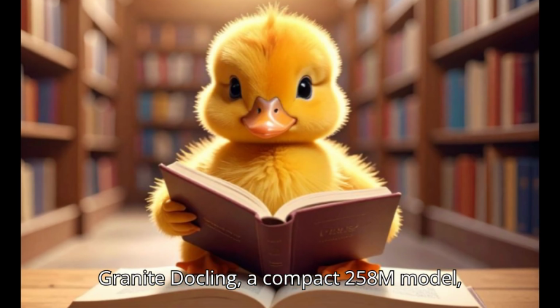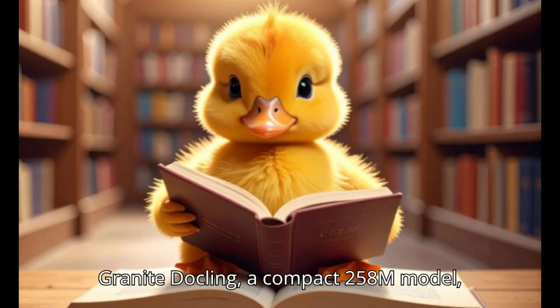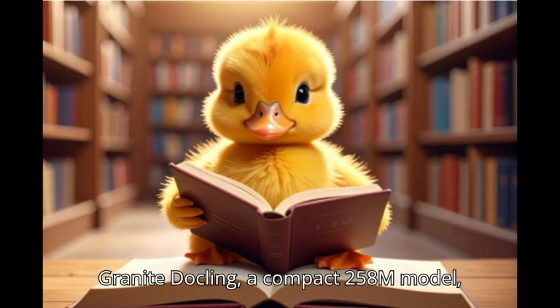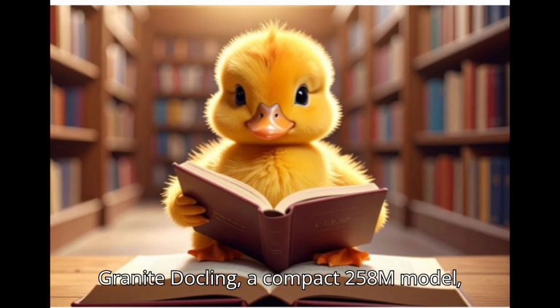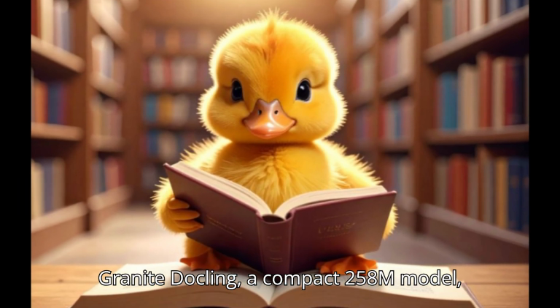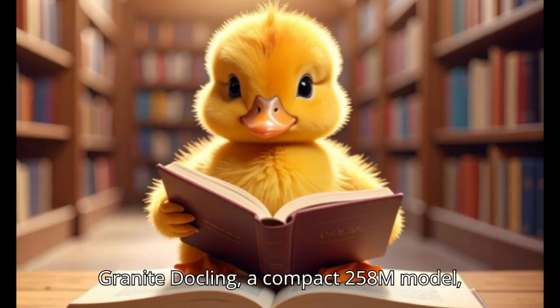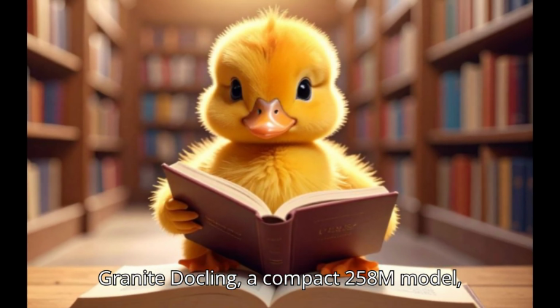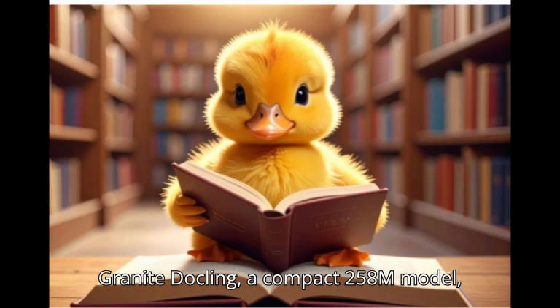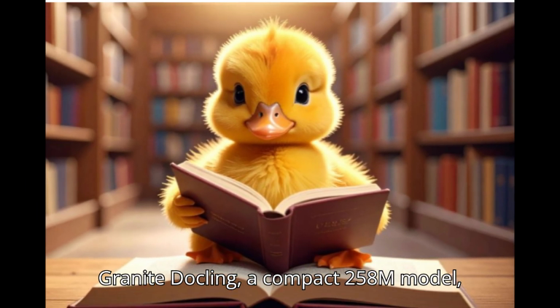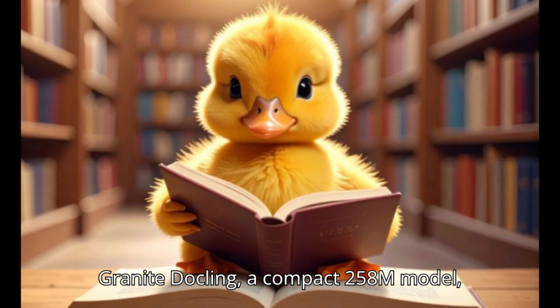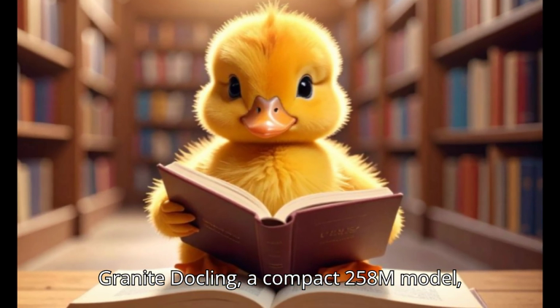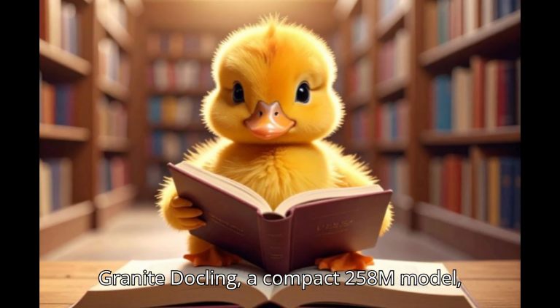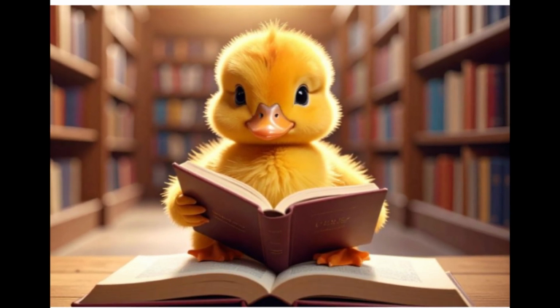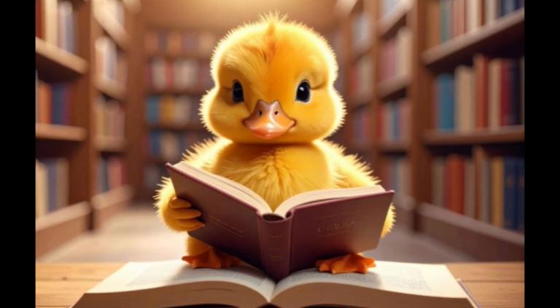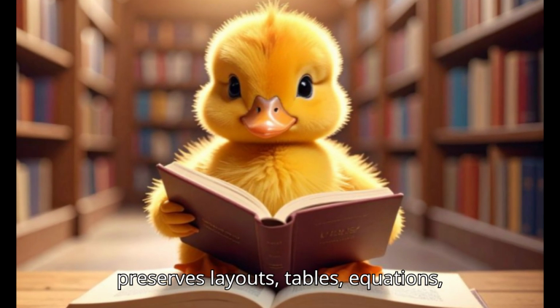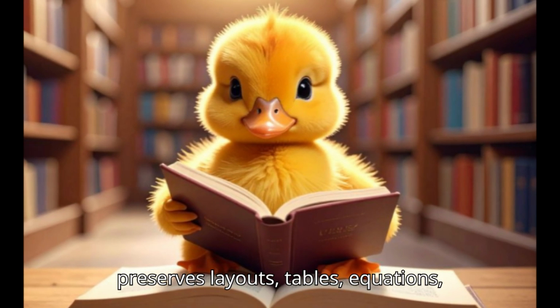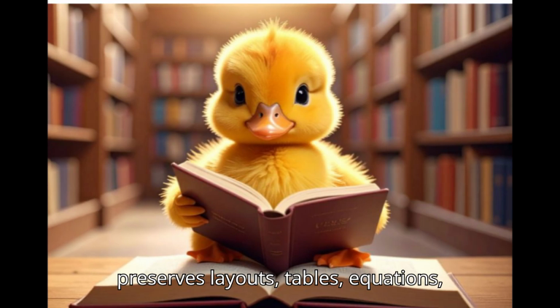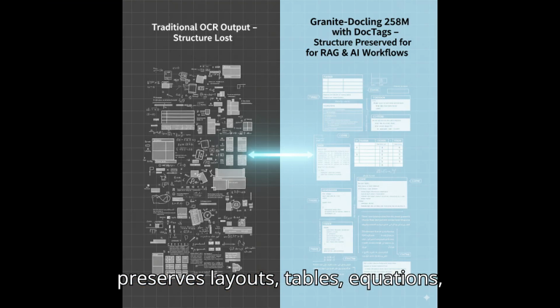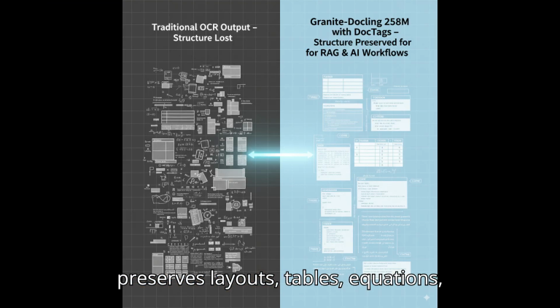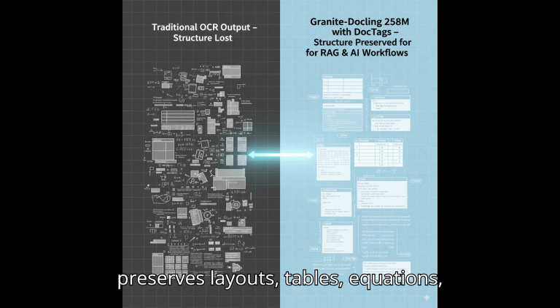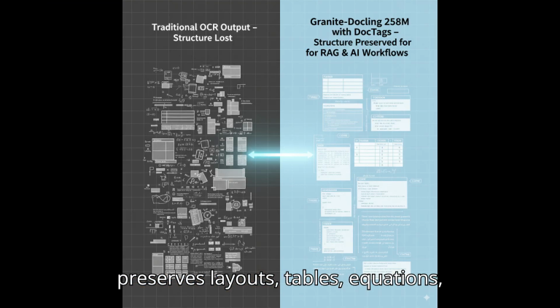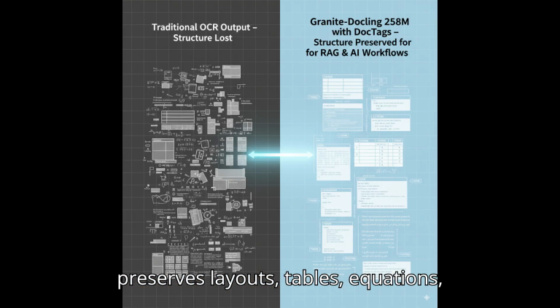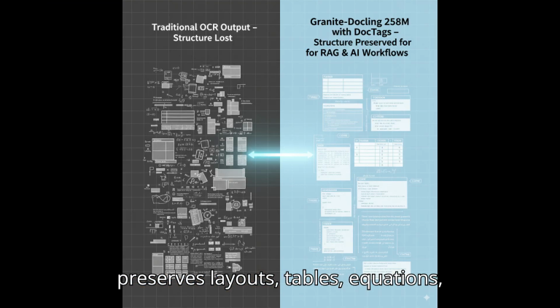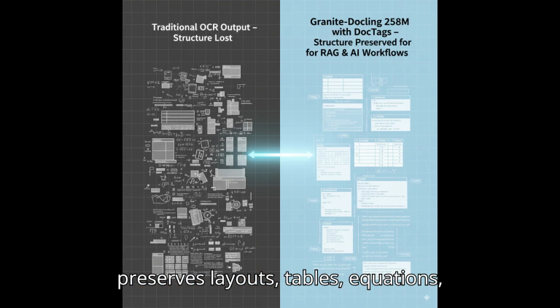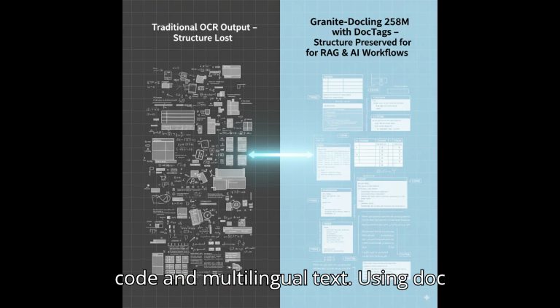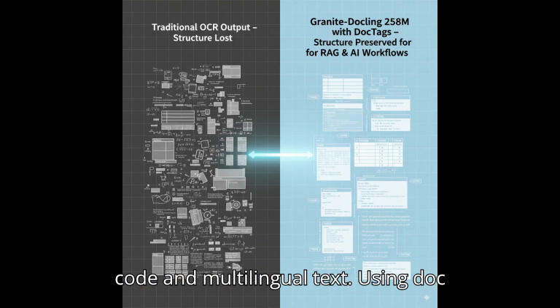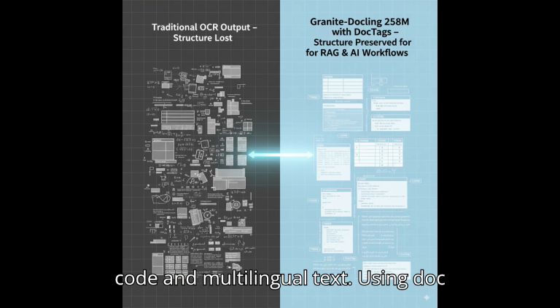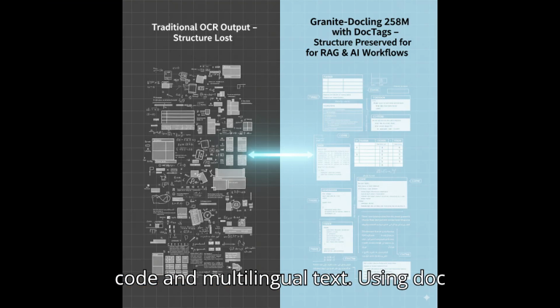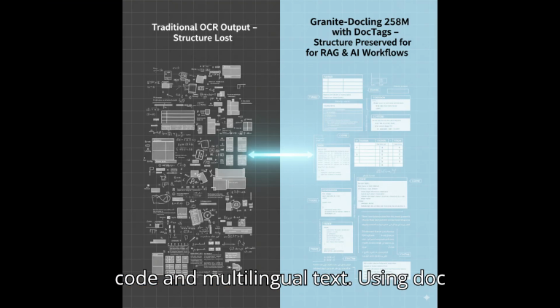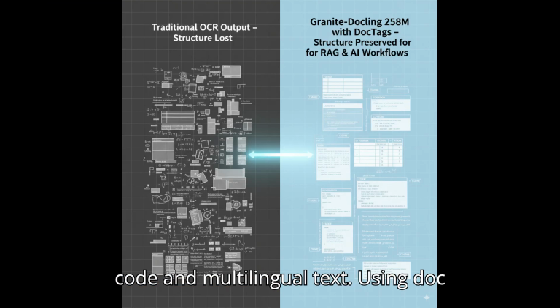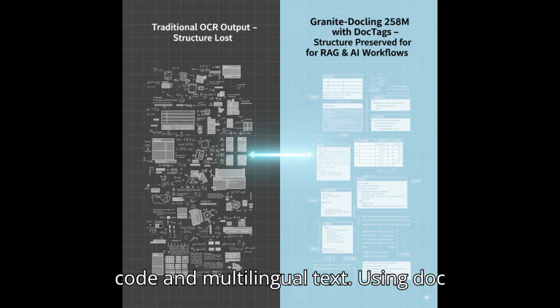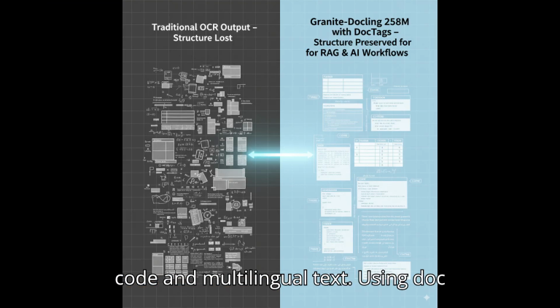Granite DocLink, a compact 258M model, preserves layouts, tables, equations, code, and multilingual text.